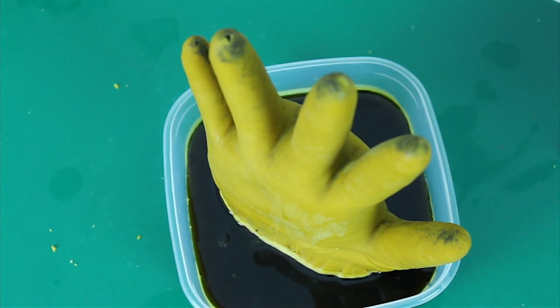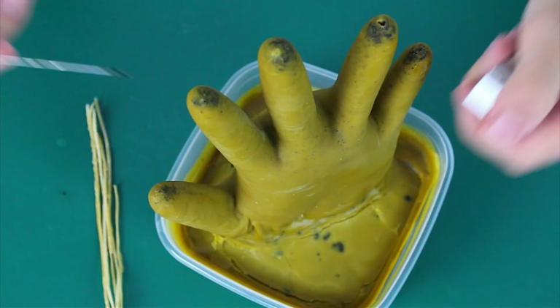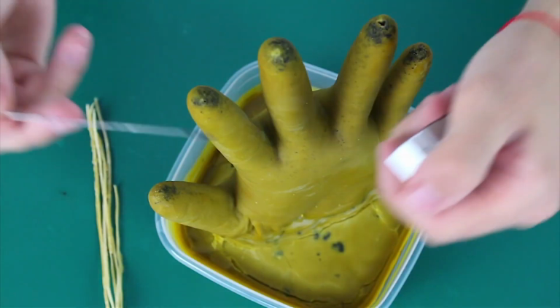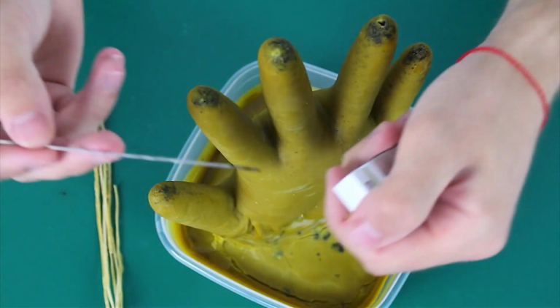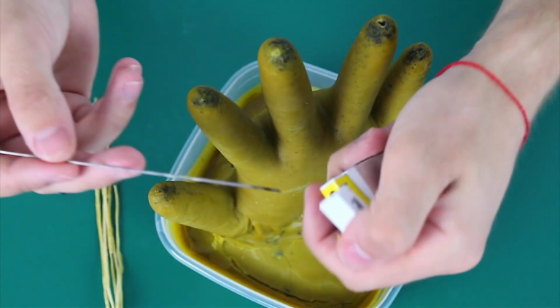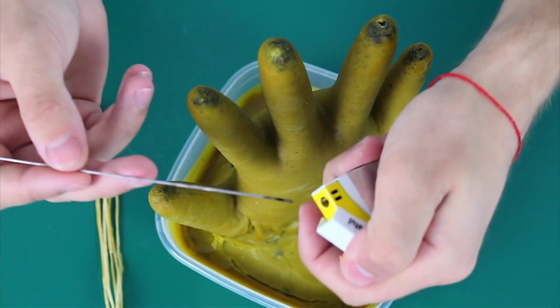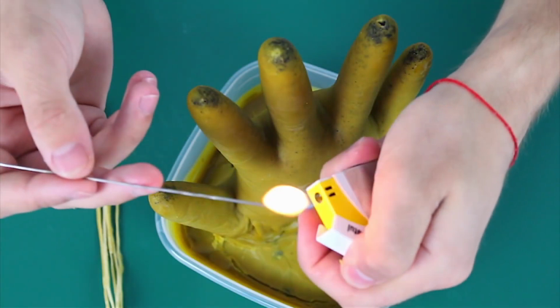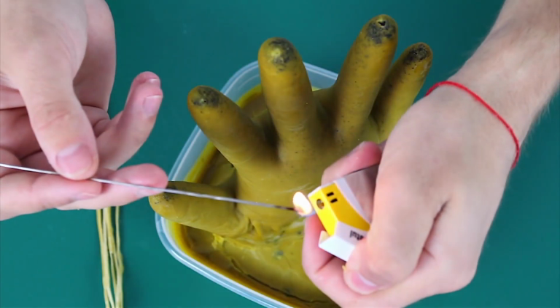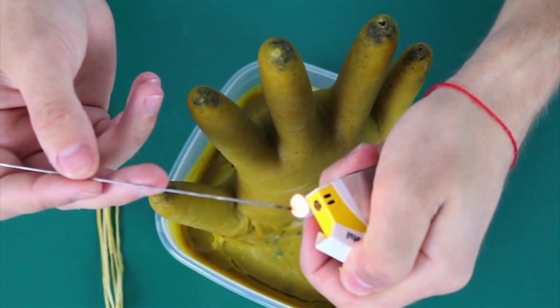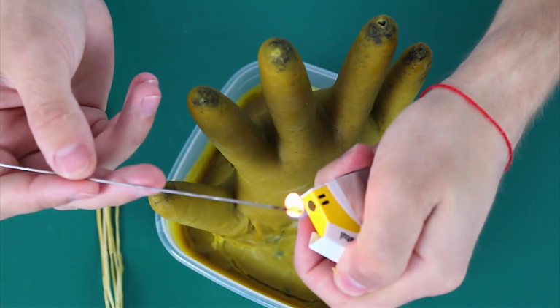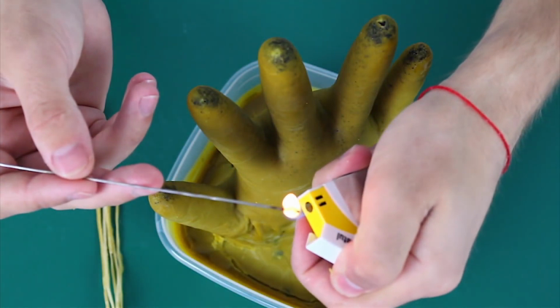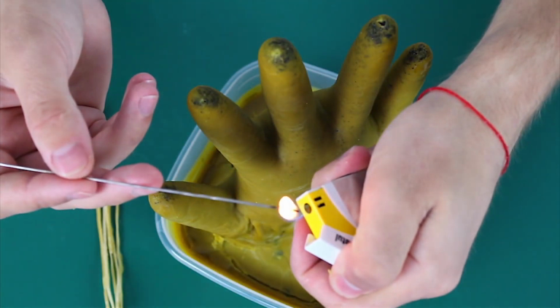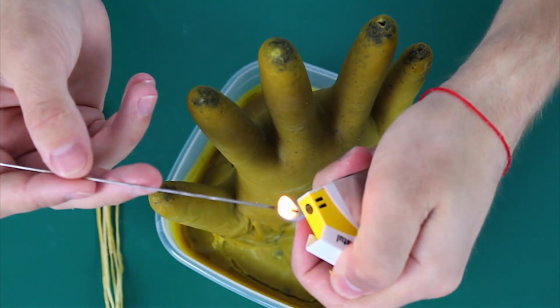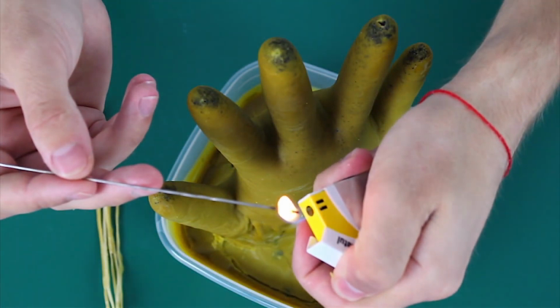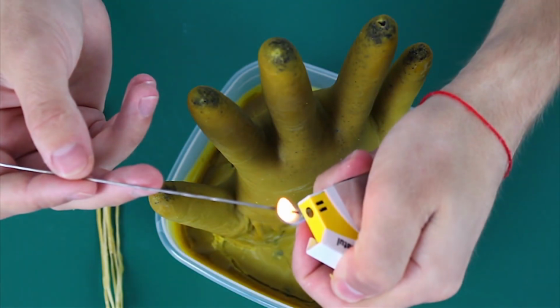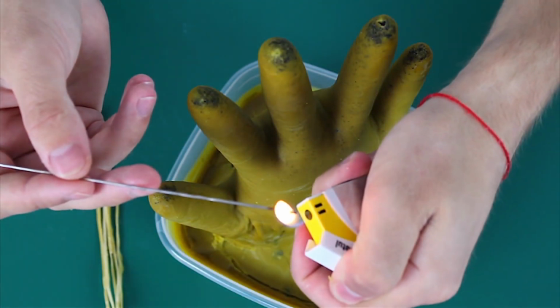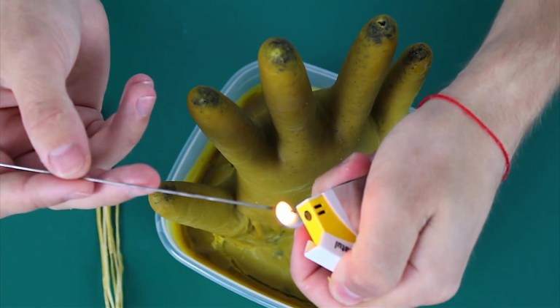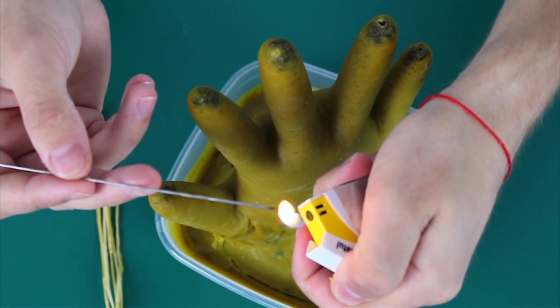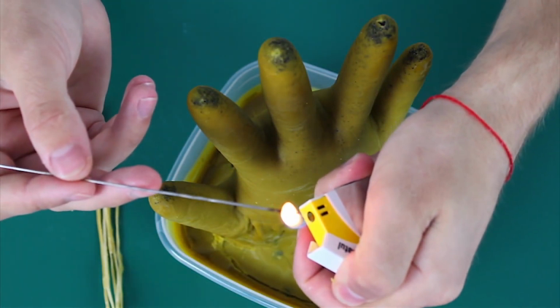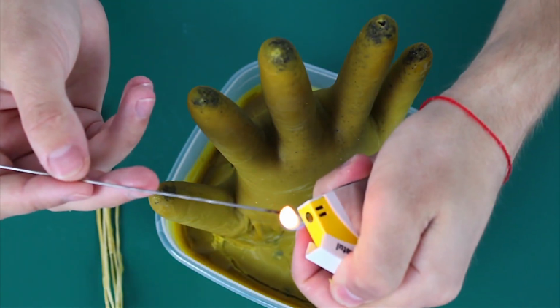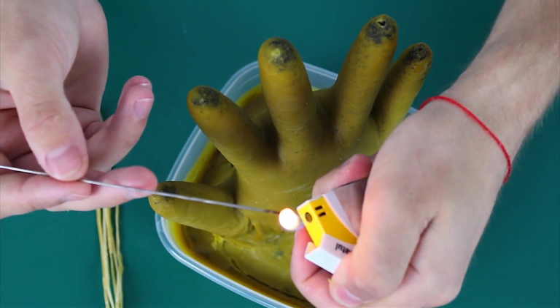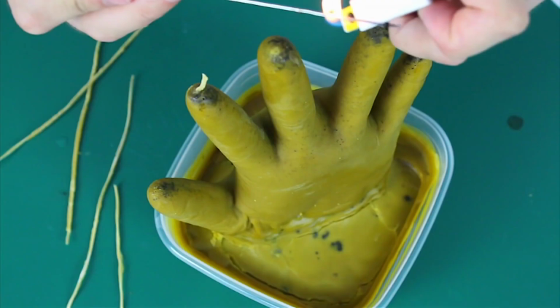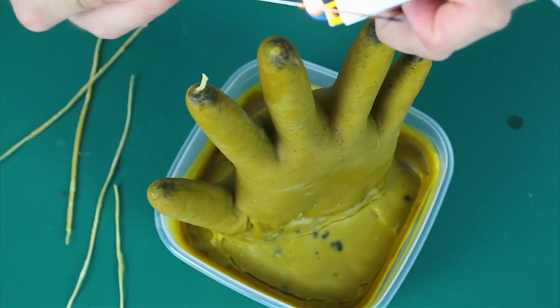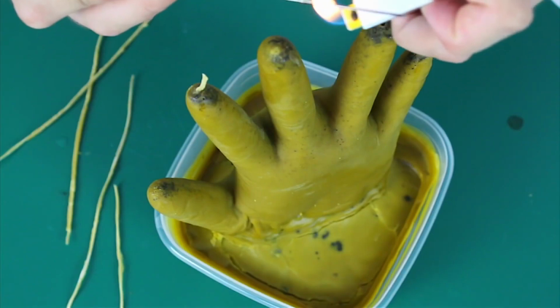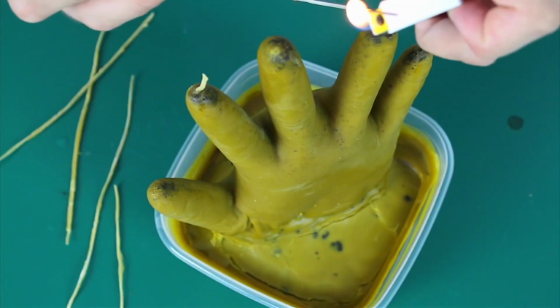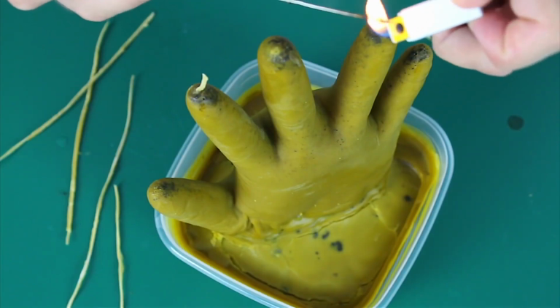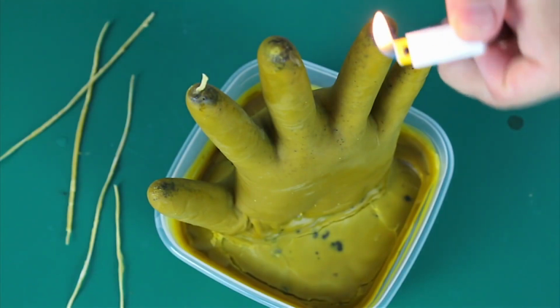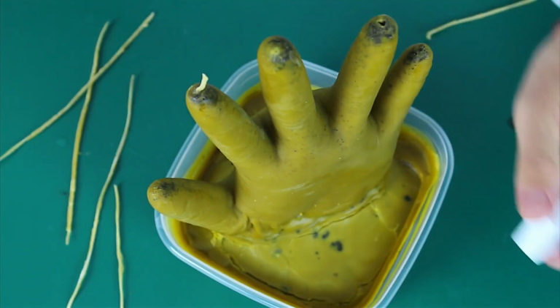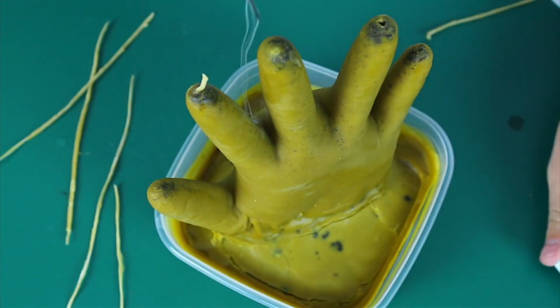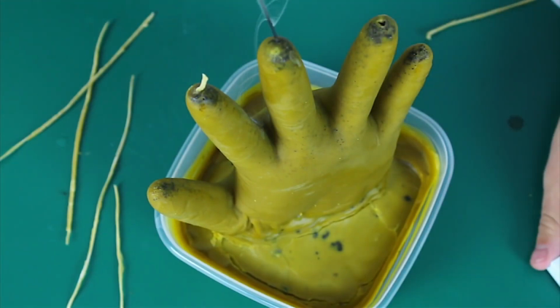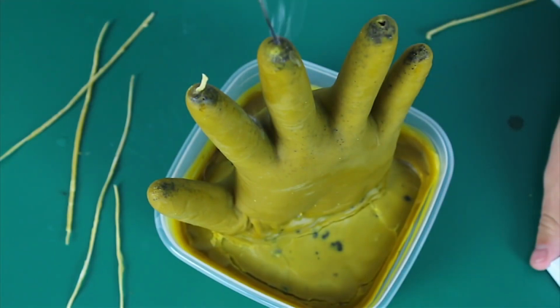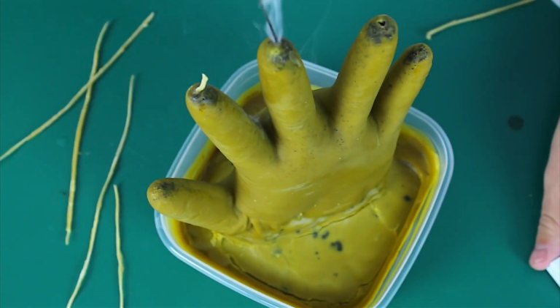In conclusion, we need to heat the wire, make some holes, and place the wicks into them.